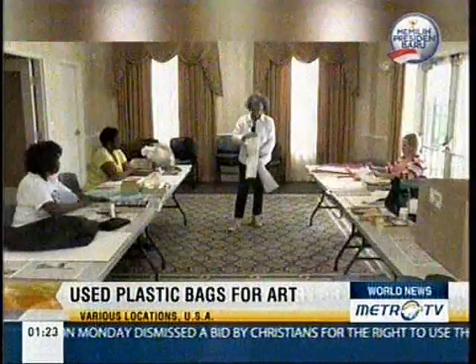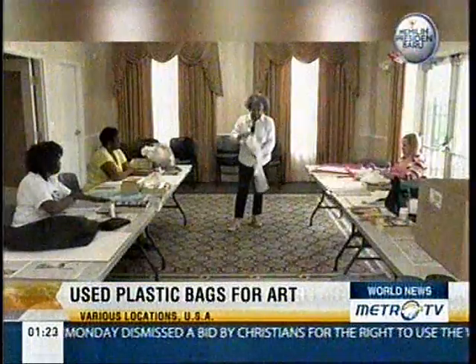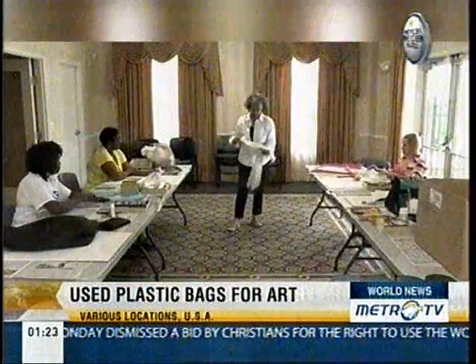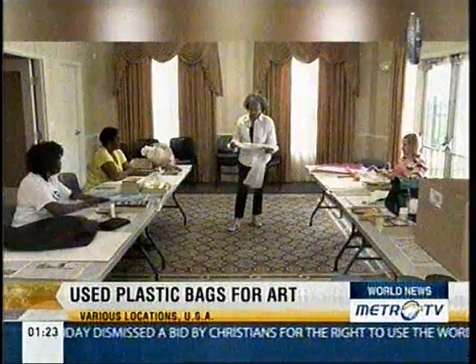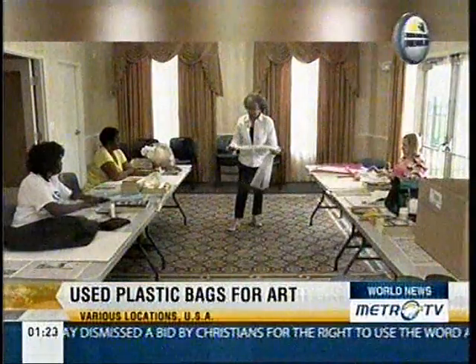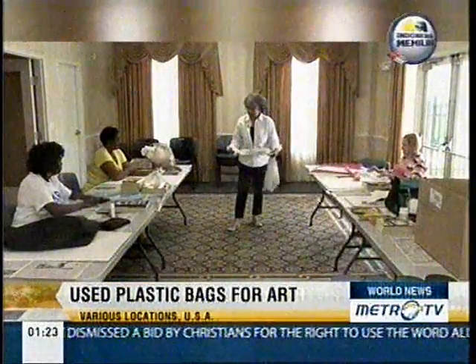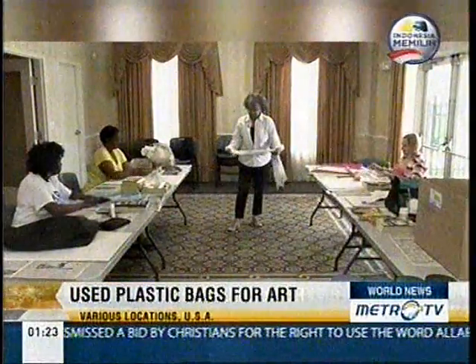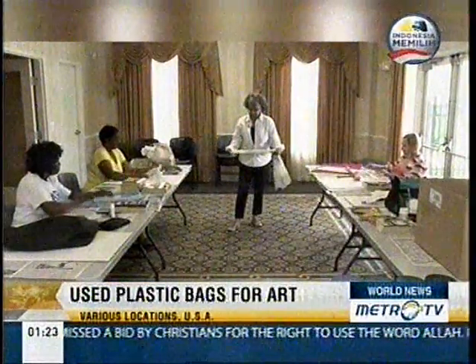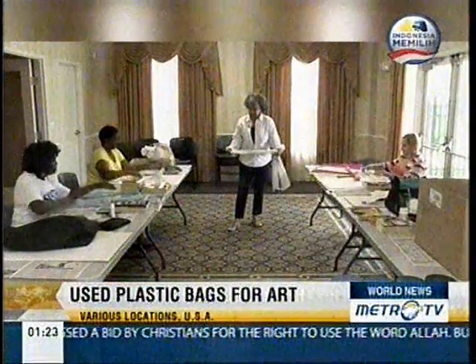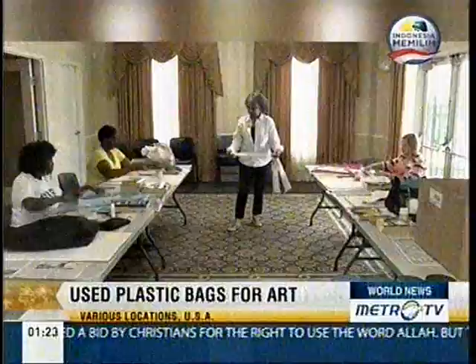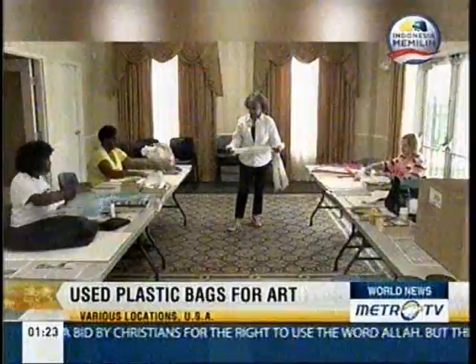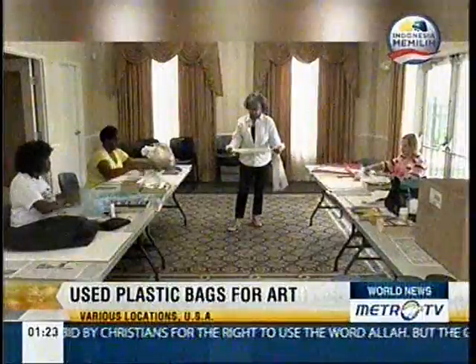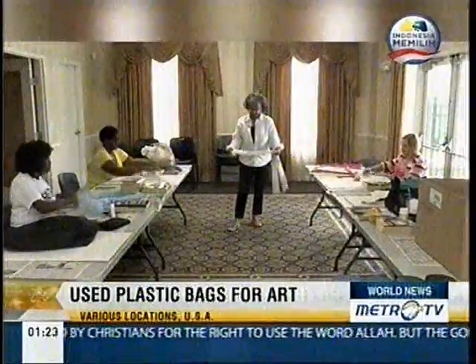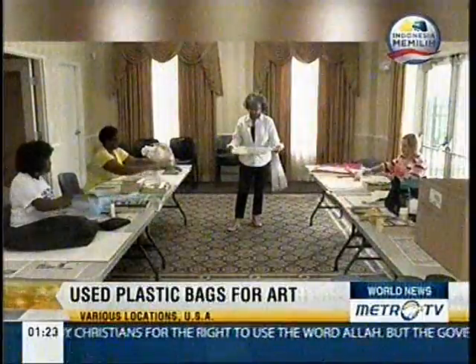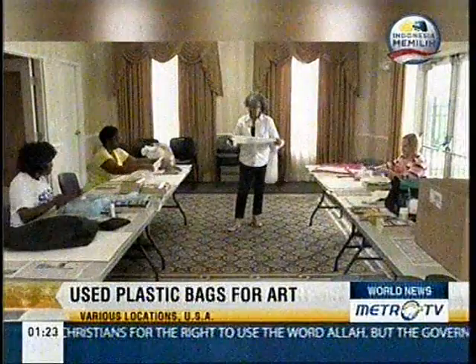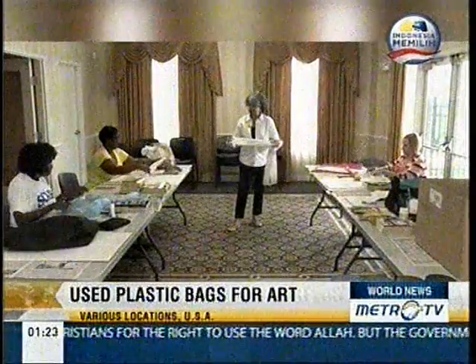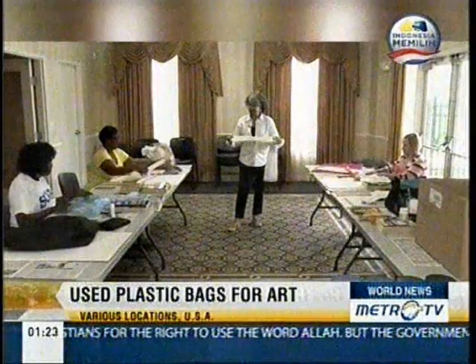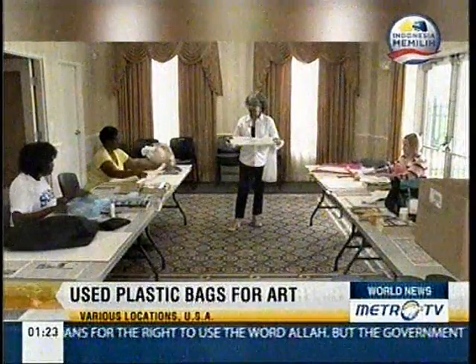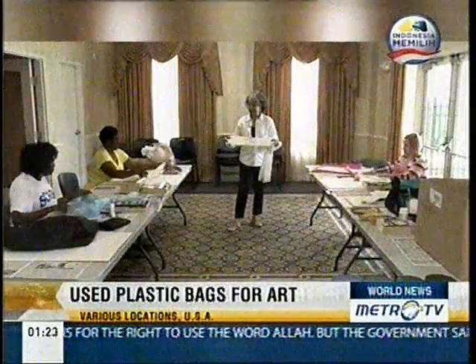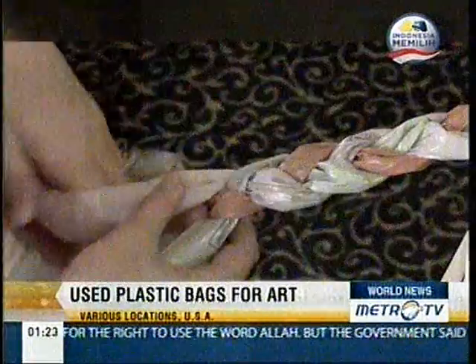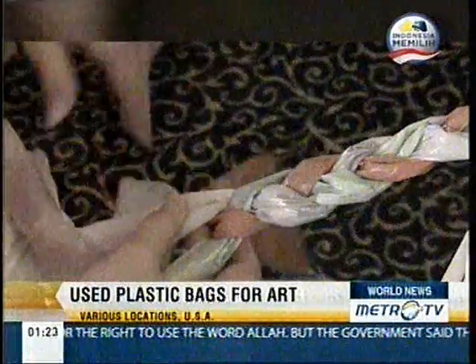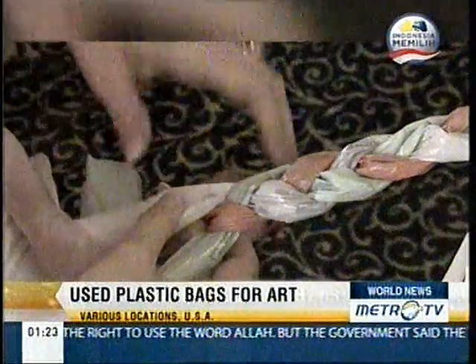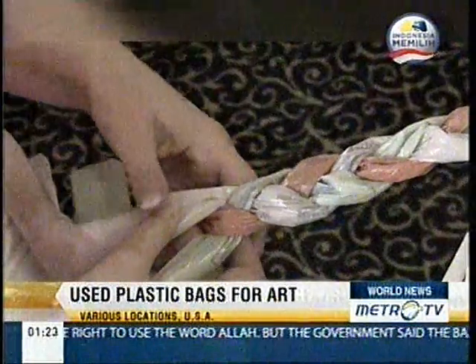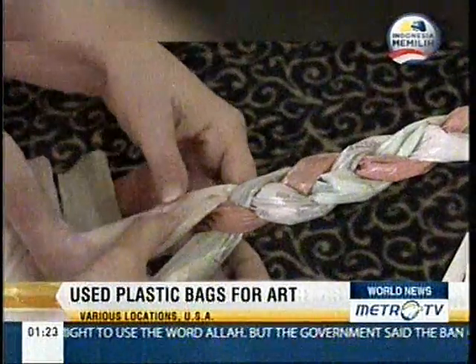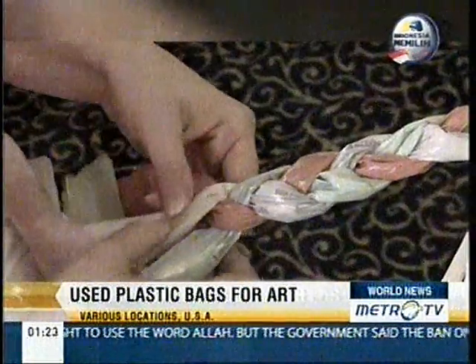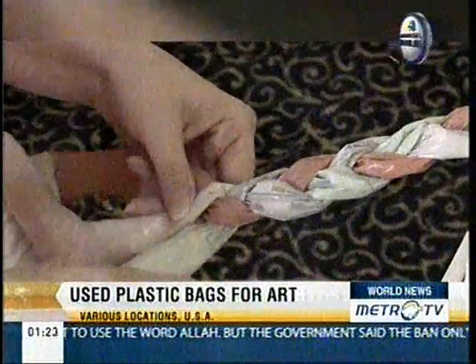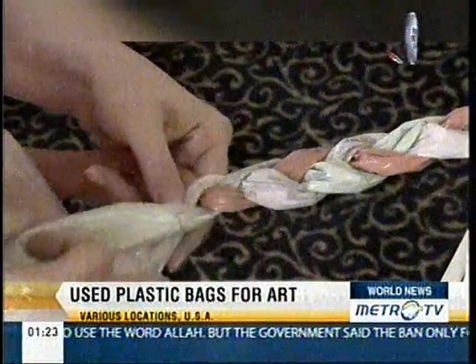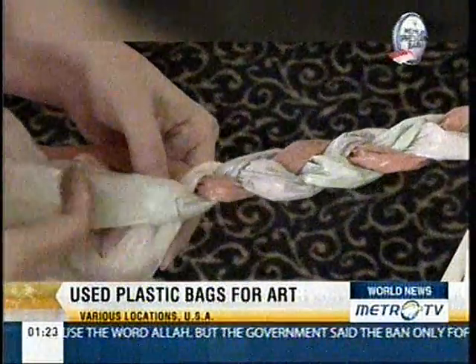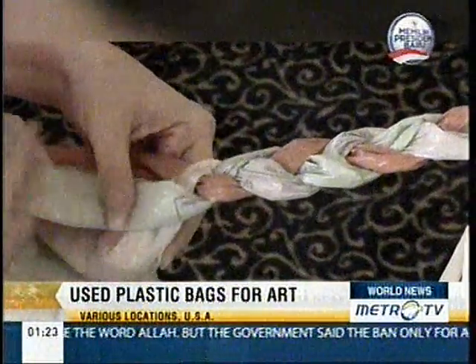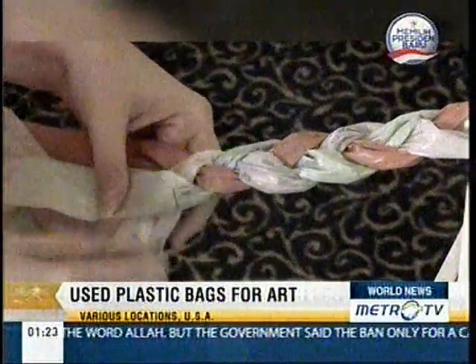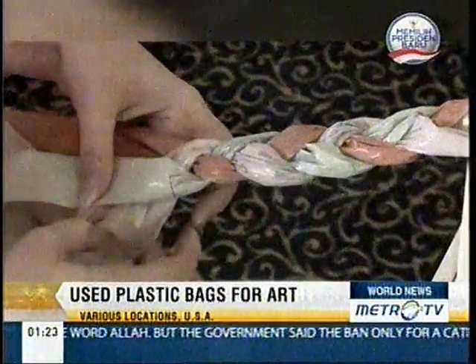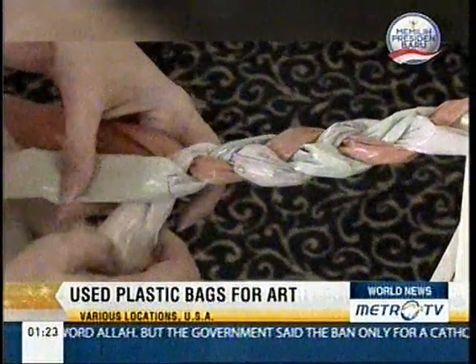I'm going to lay them flat, like this, with the print up. And there's how she turns trash into treasure.